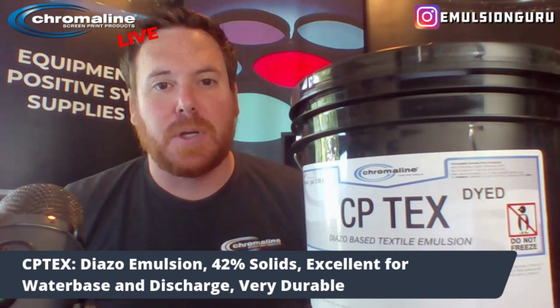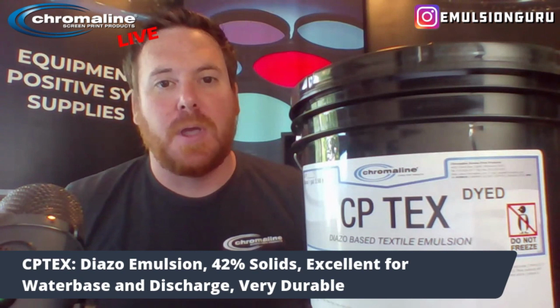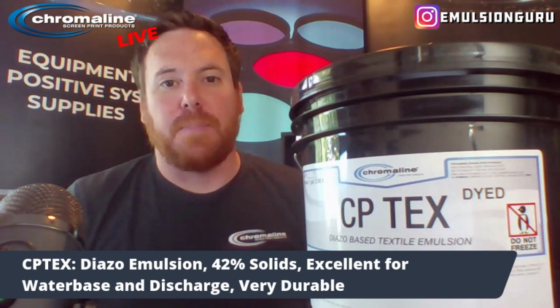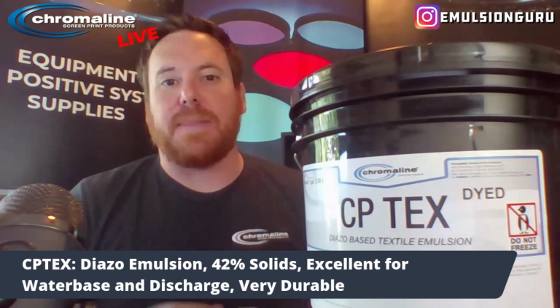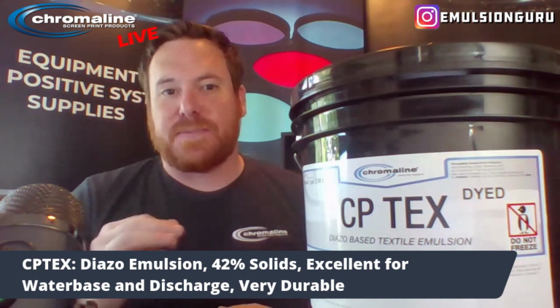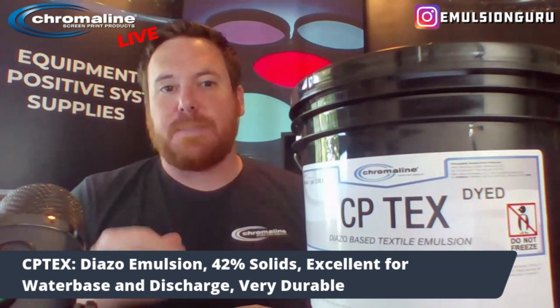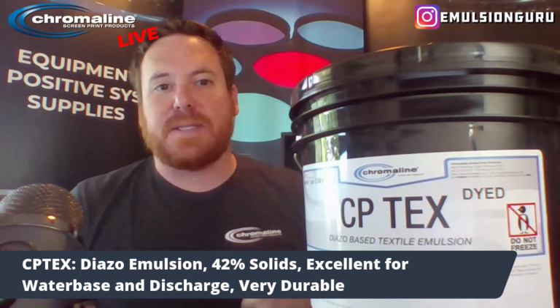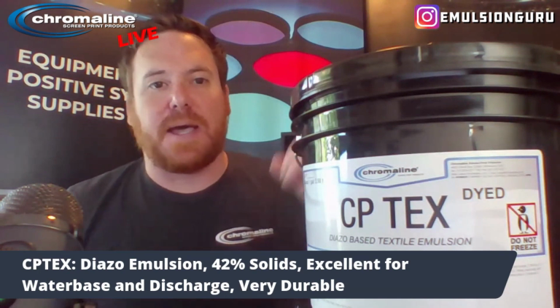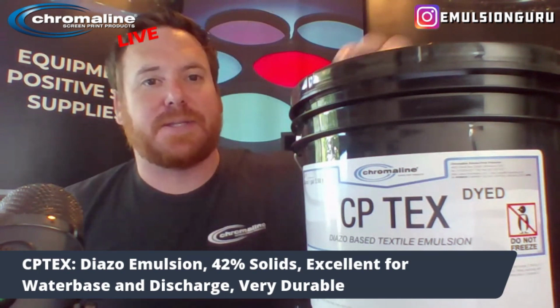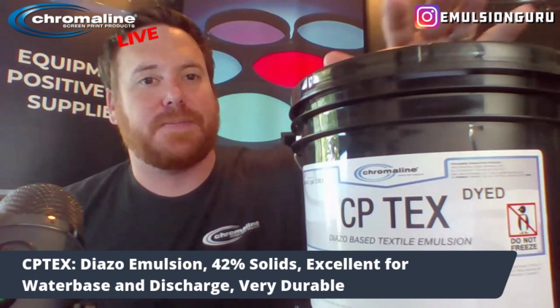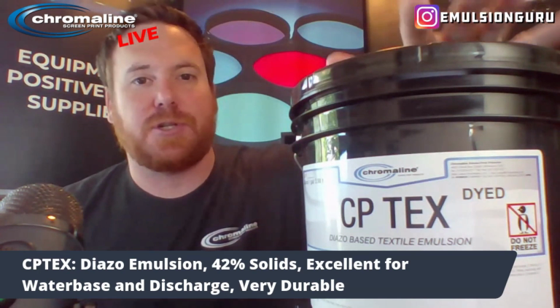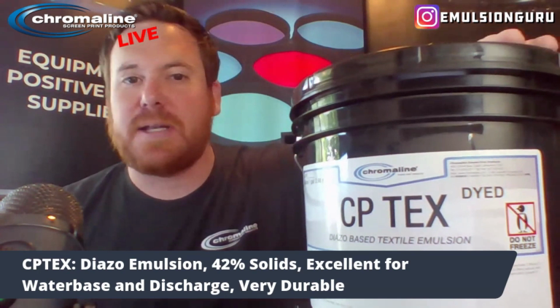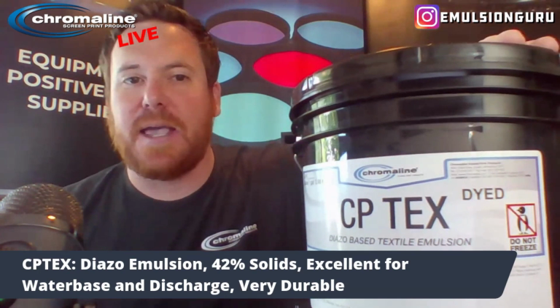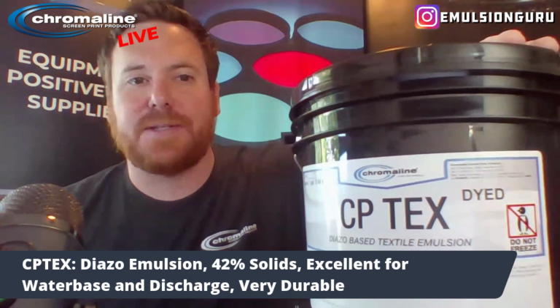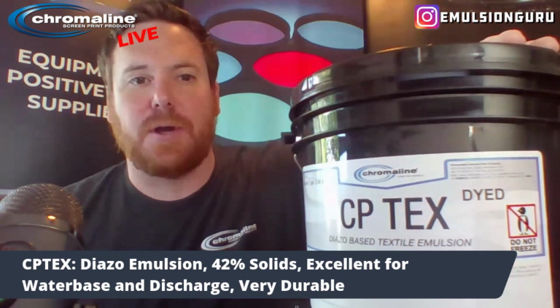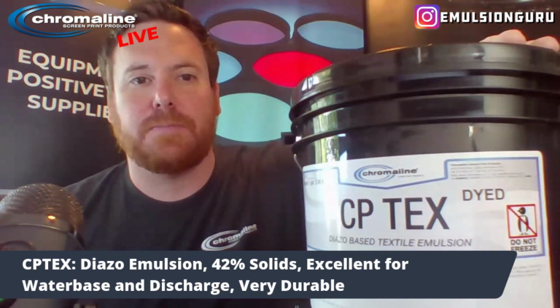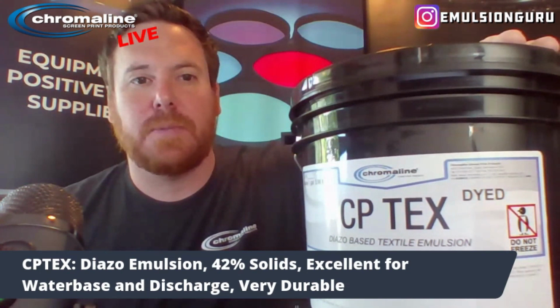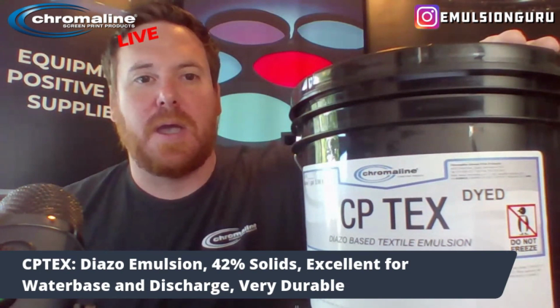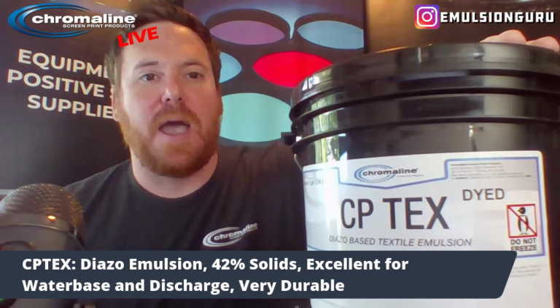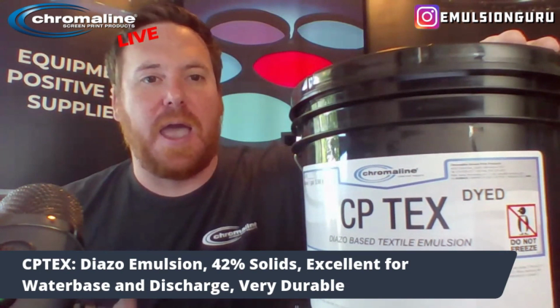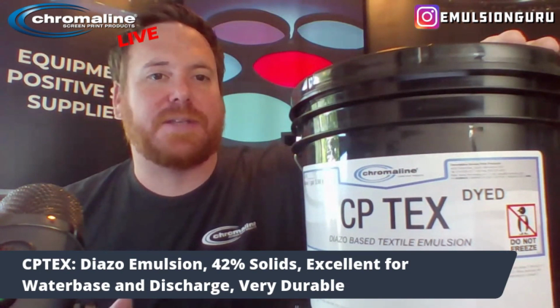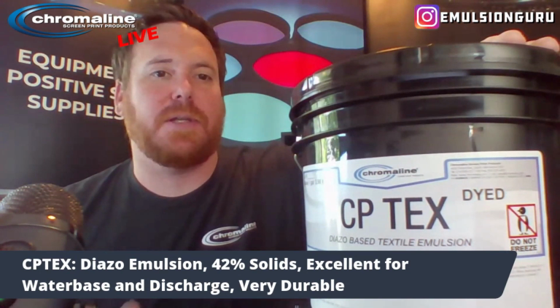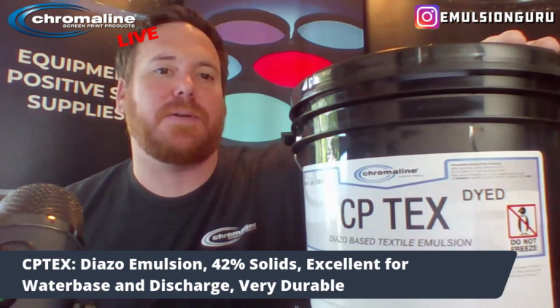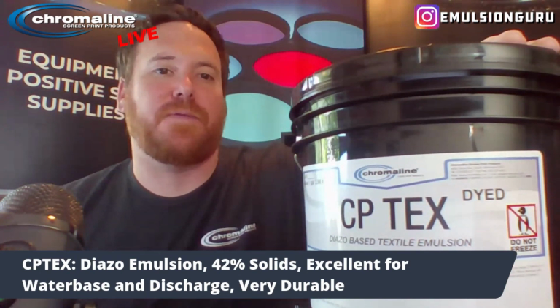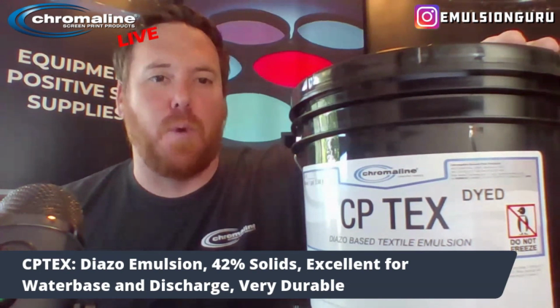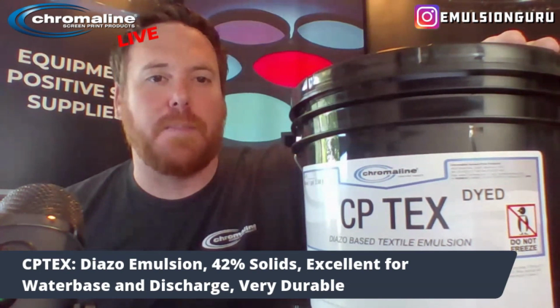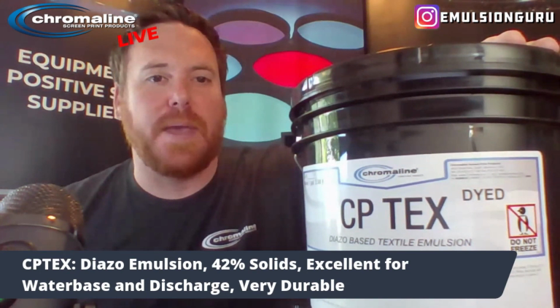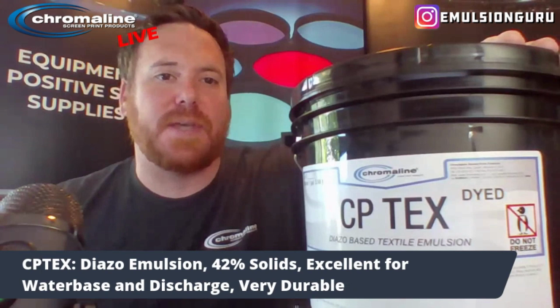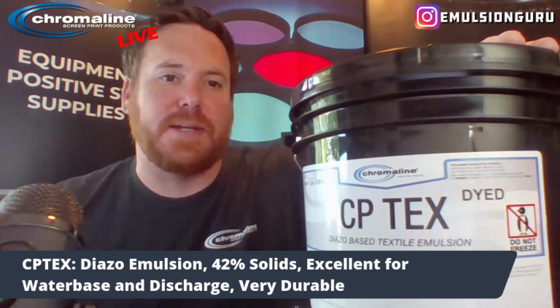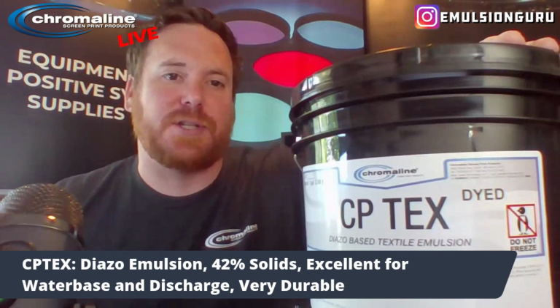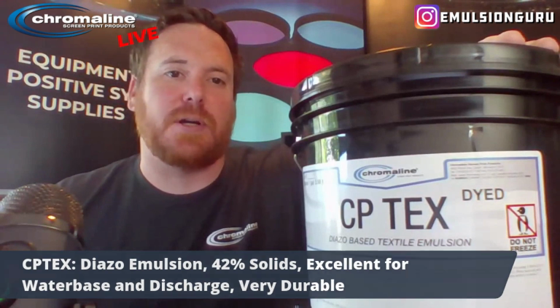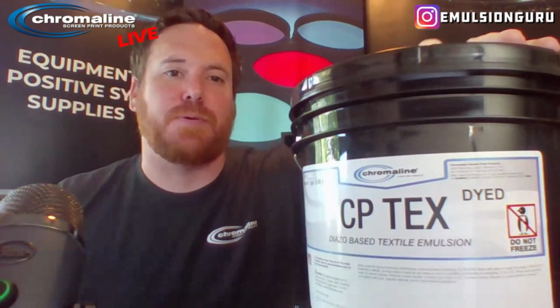CP-TEX, straight diazo — excellent for water-based and discharge printing.